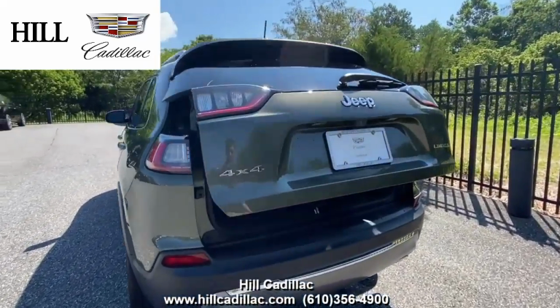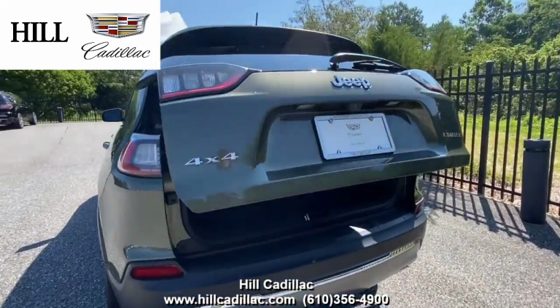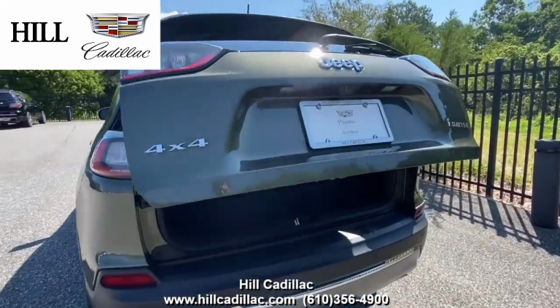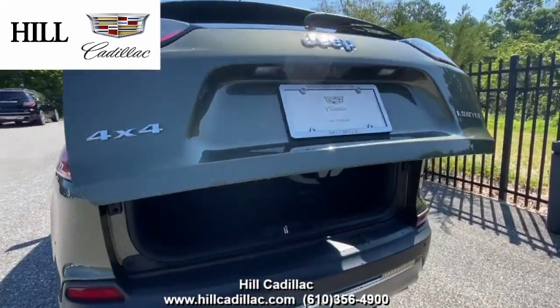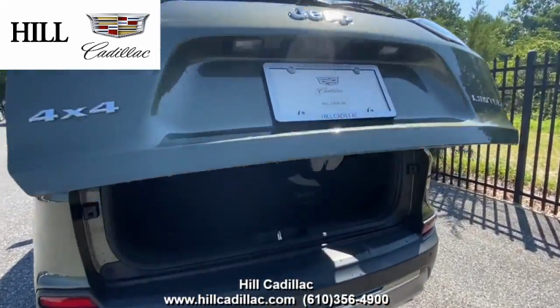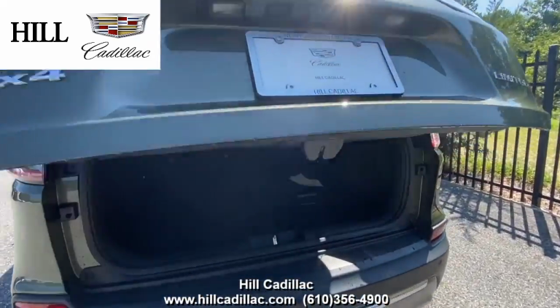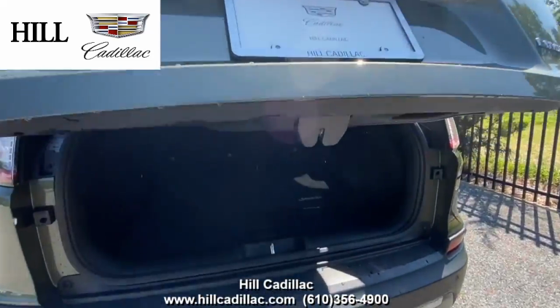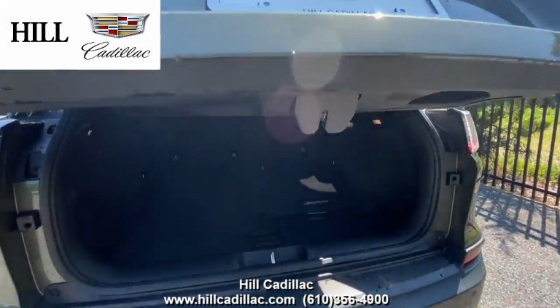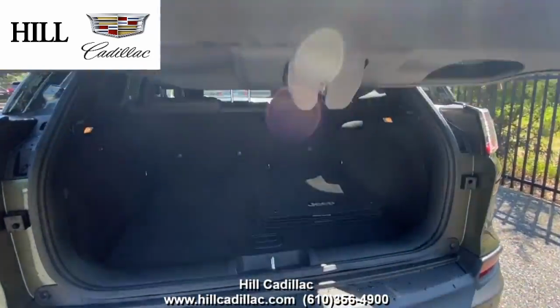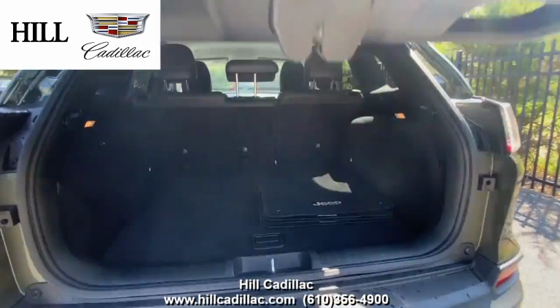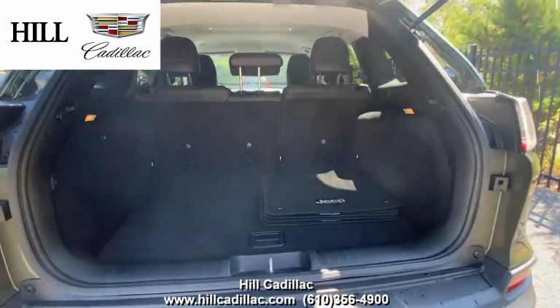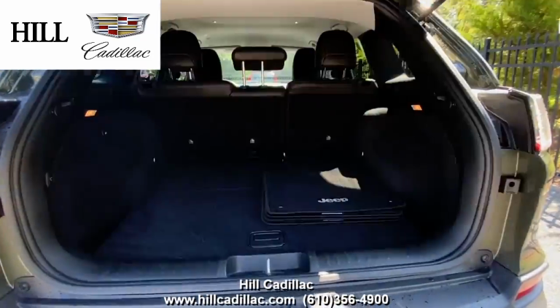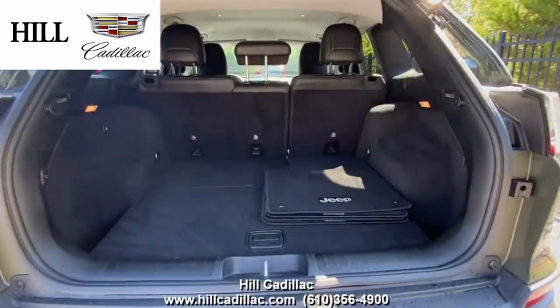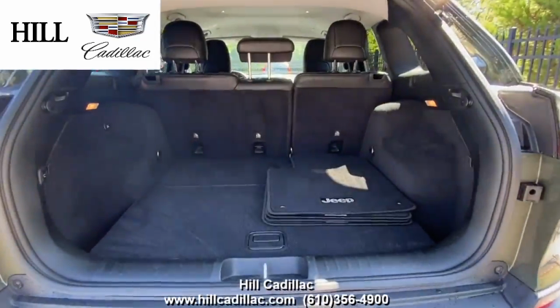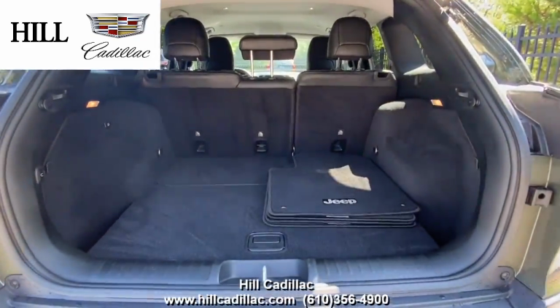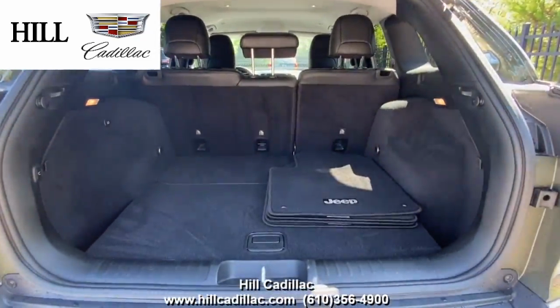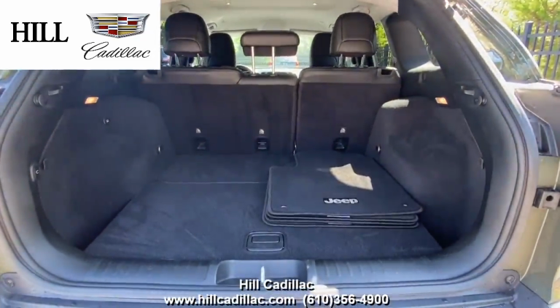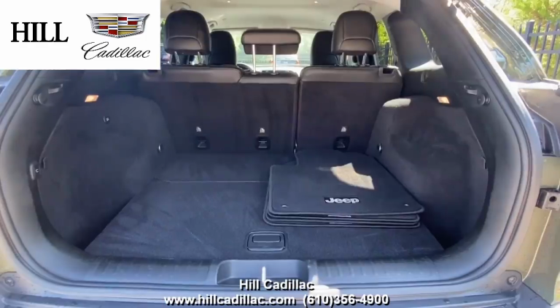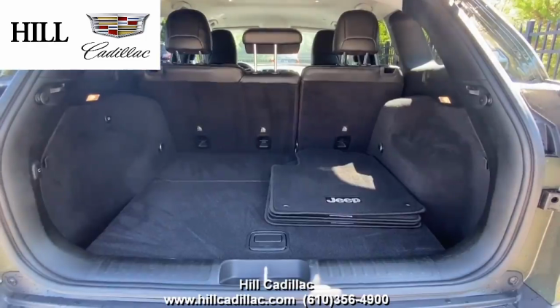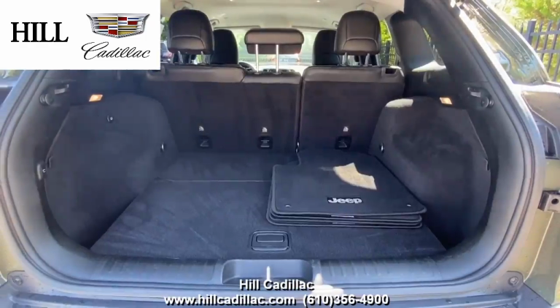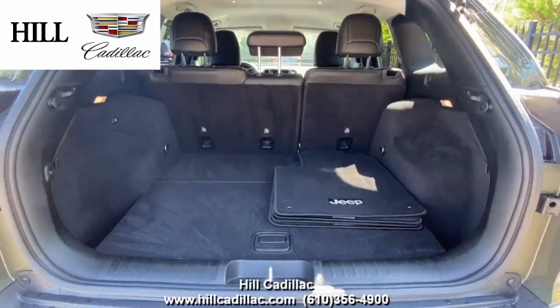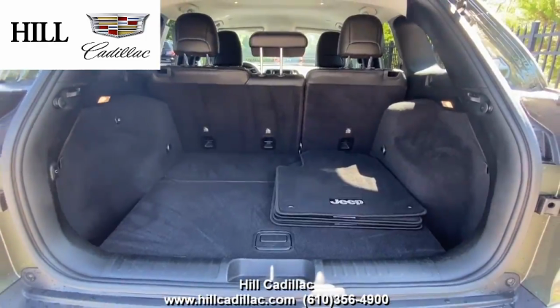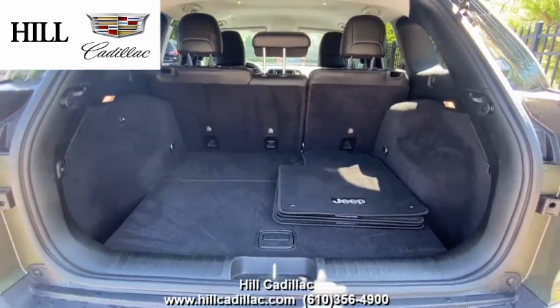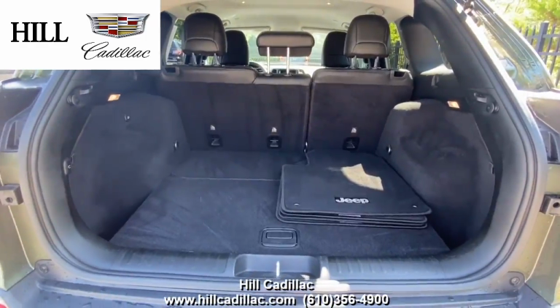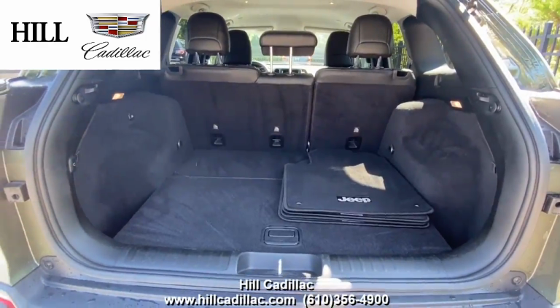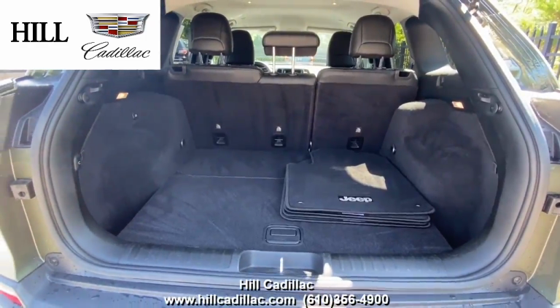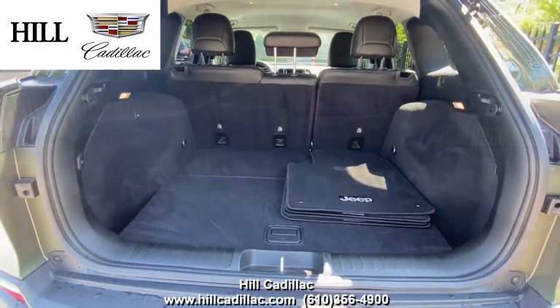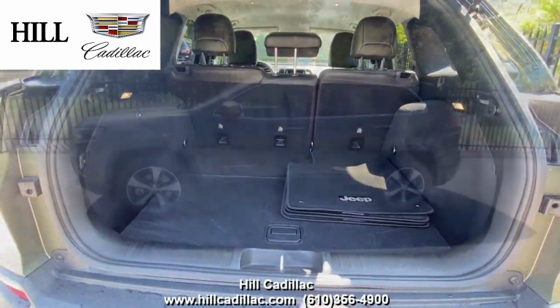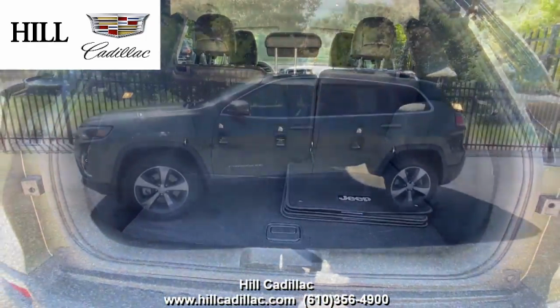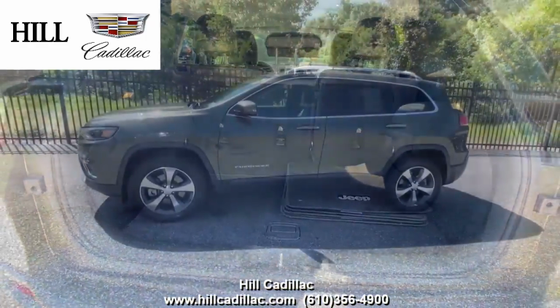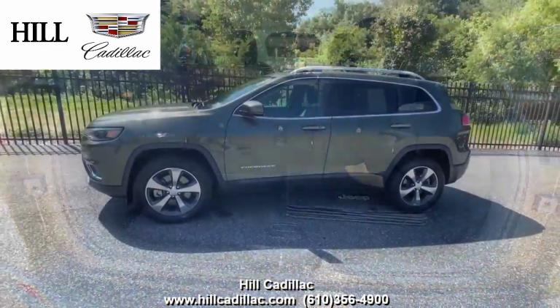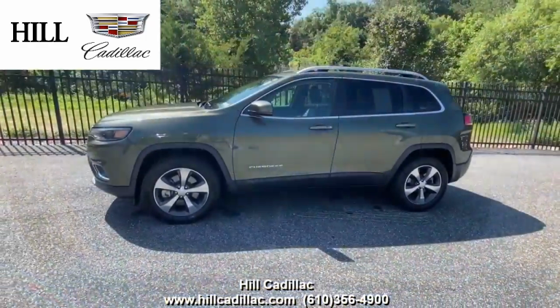It also has active park sense, lane sense, a rear vision camera, and a lot more to keep you confident on the road.